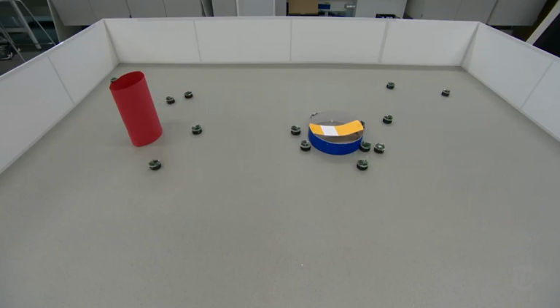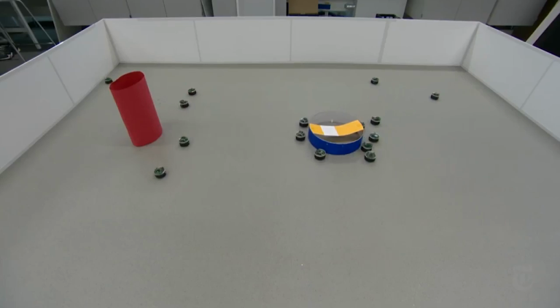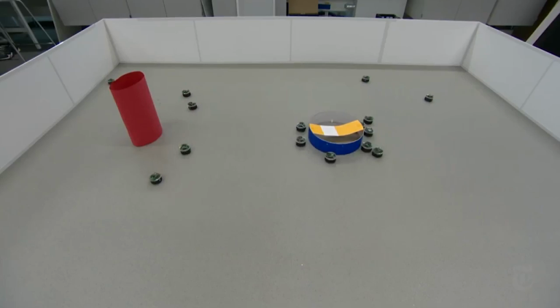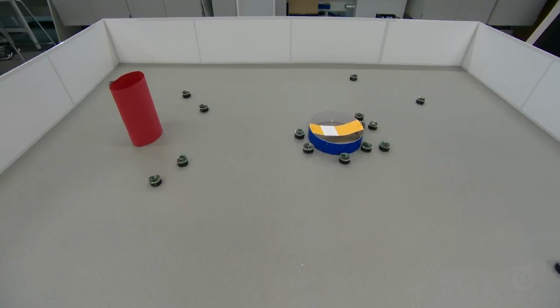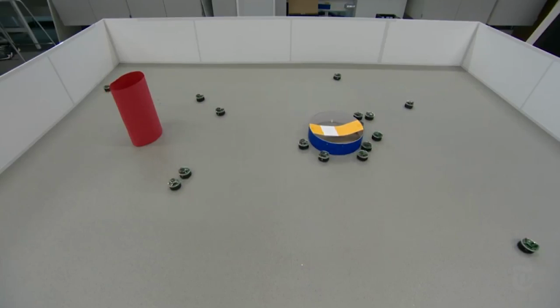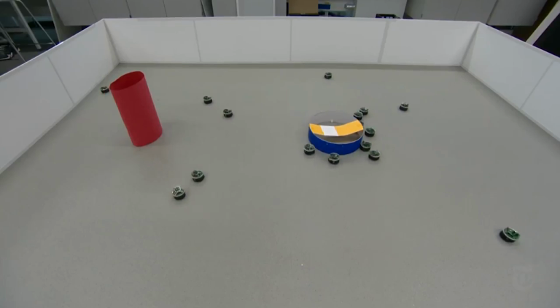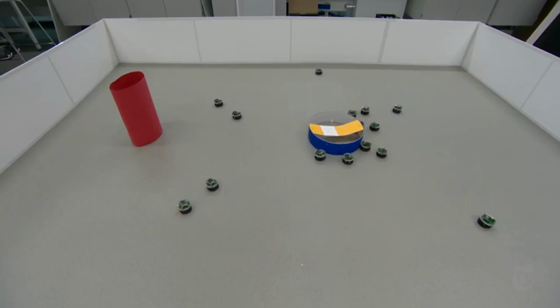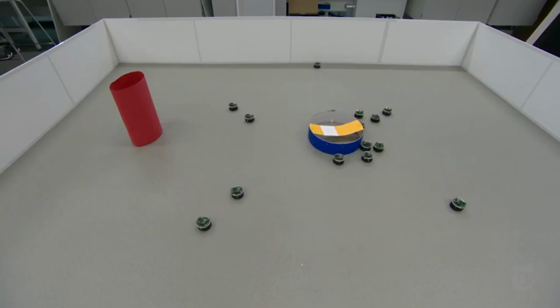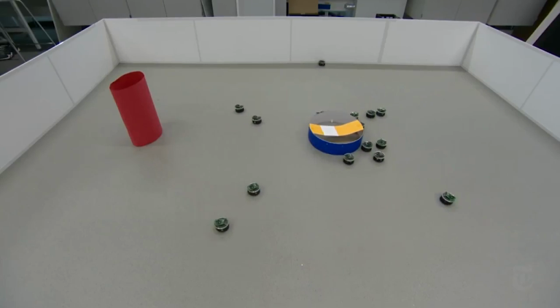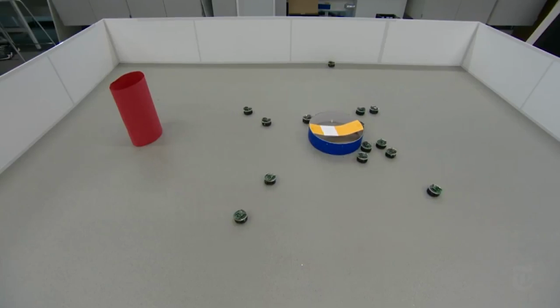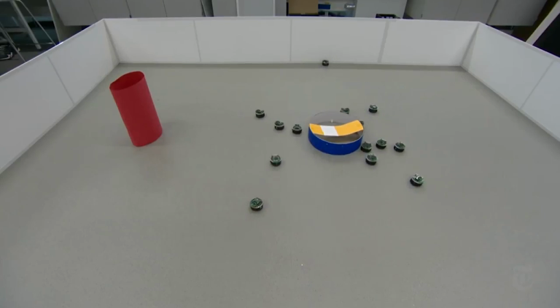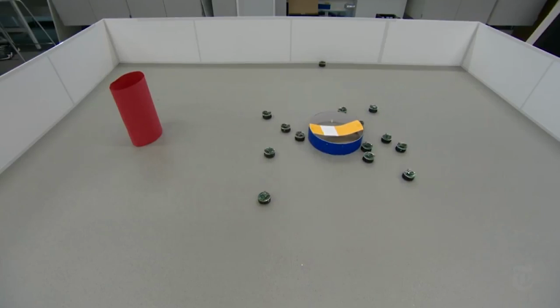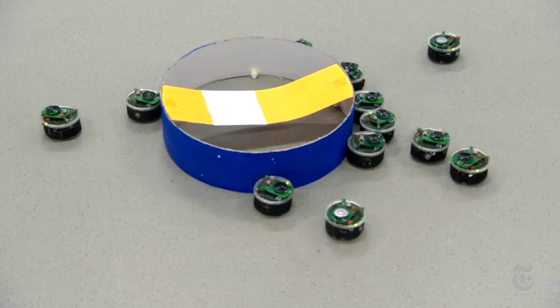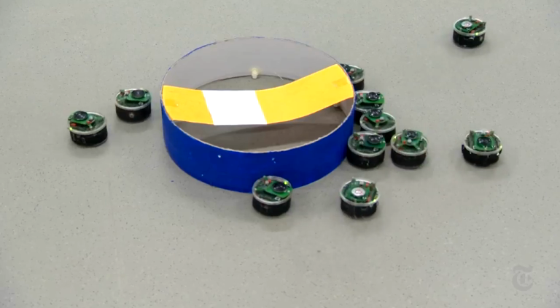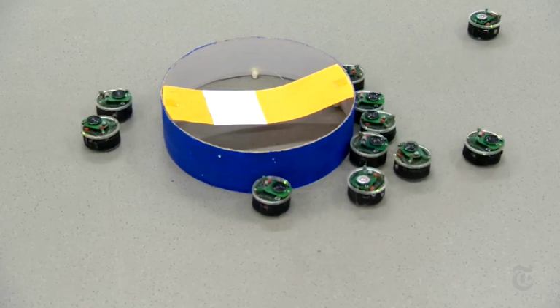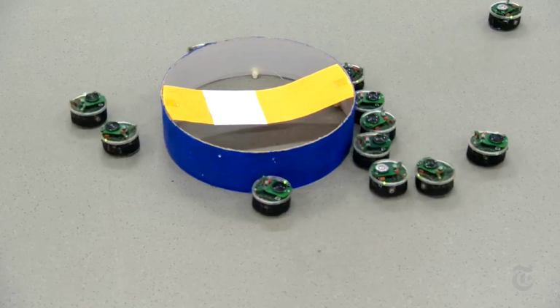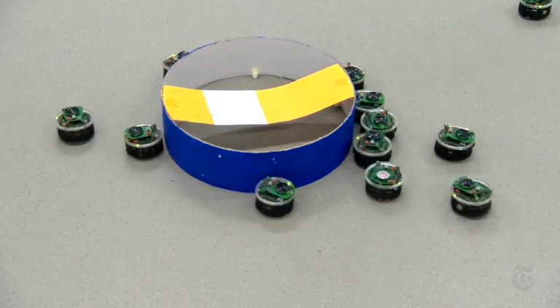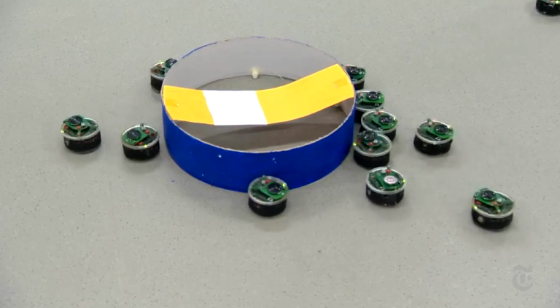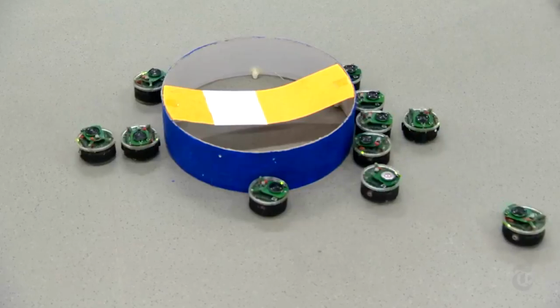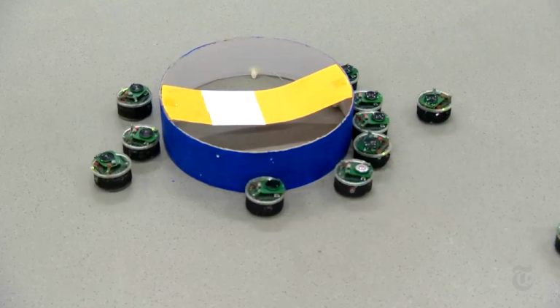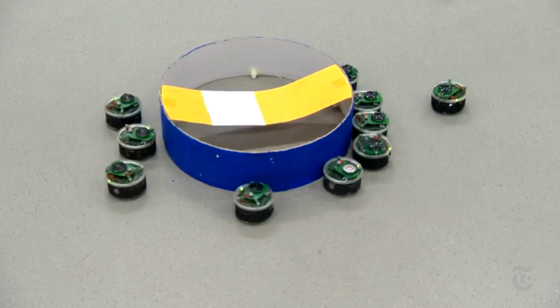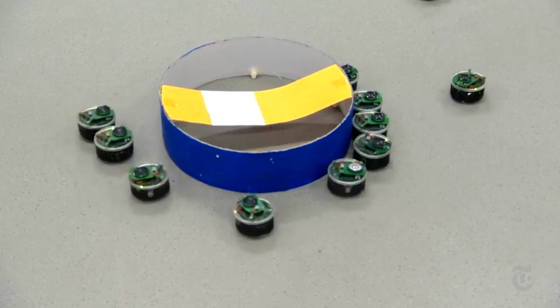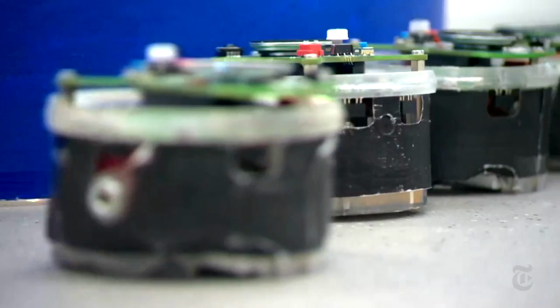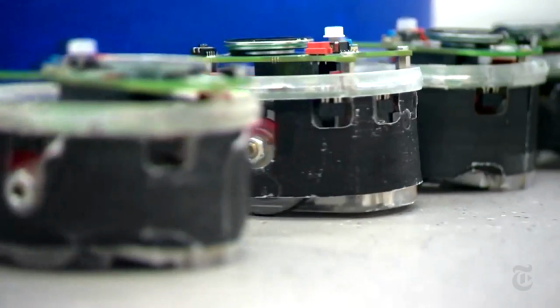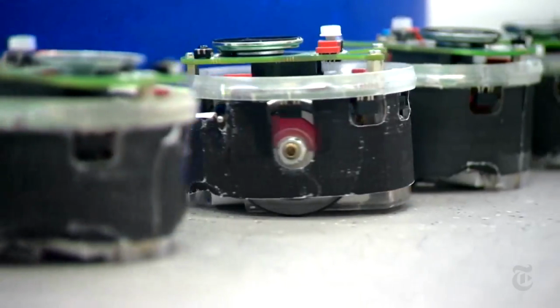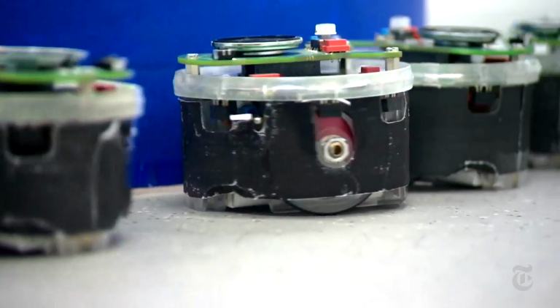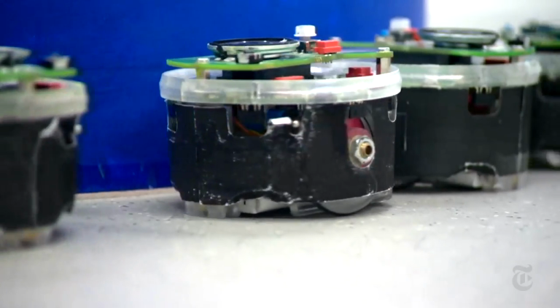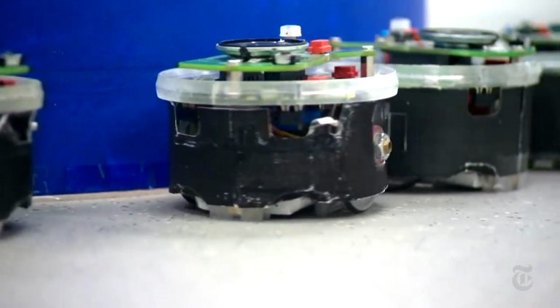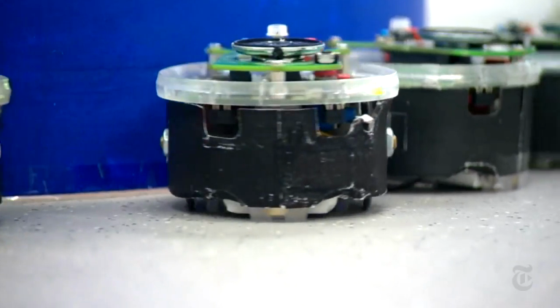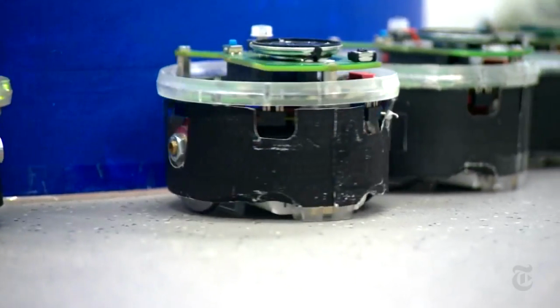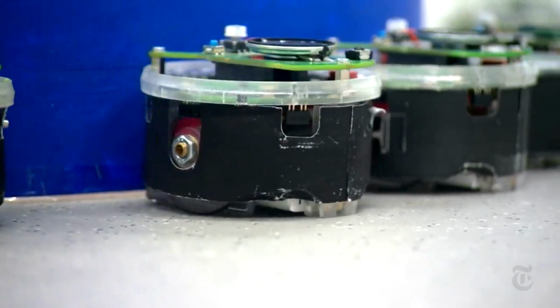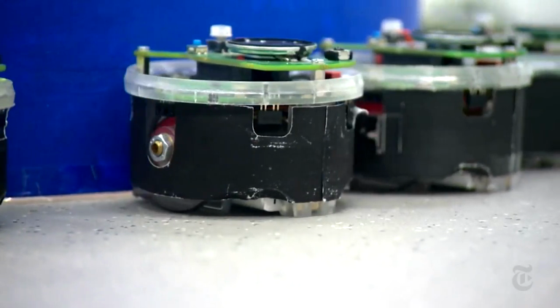These rules of ant tower building might be useful to engineers to program swarms of tiny robots to build their own towers — or something. The possibilities are limitless.